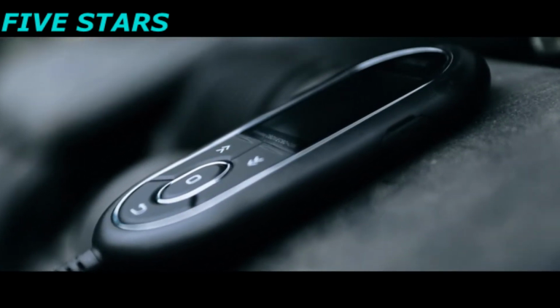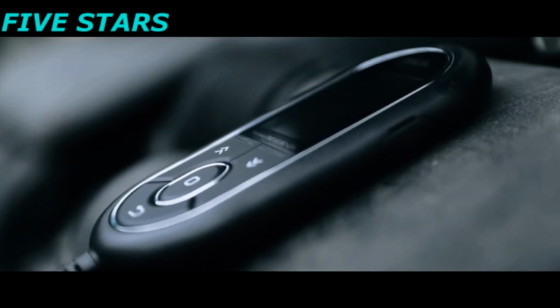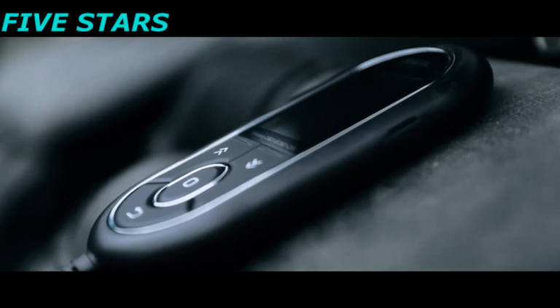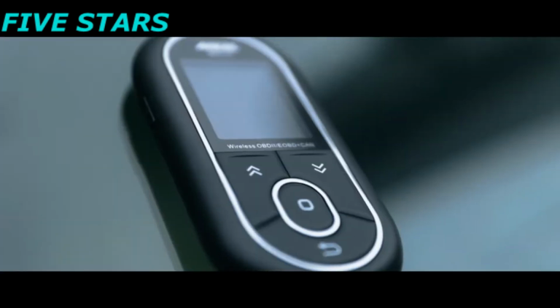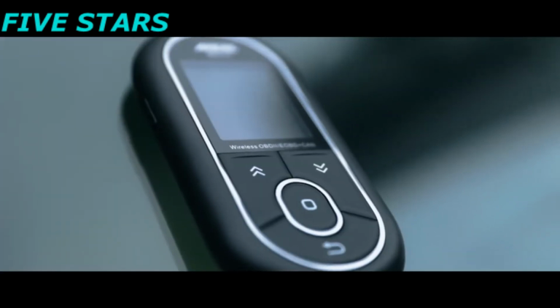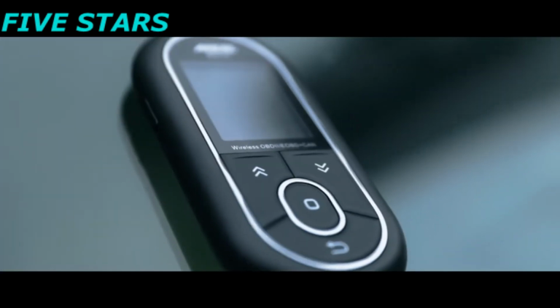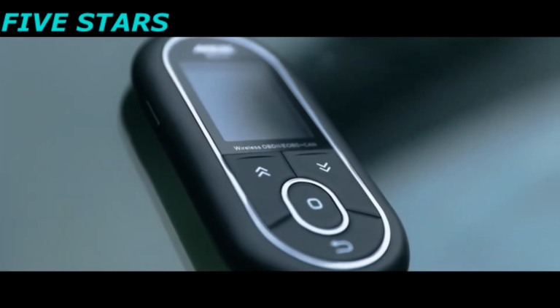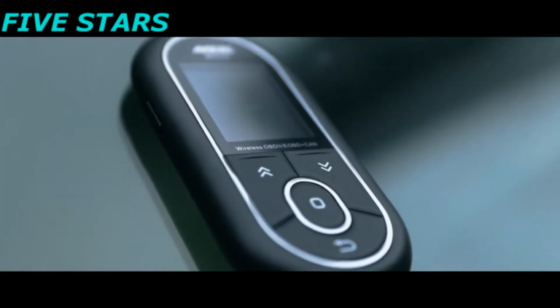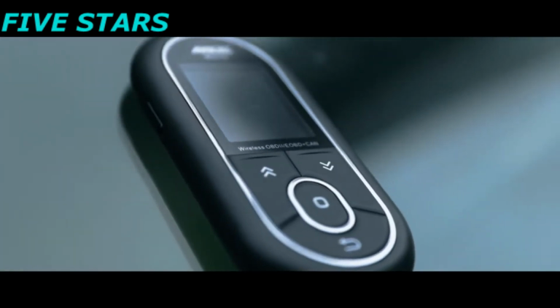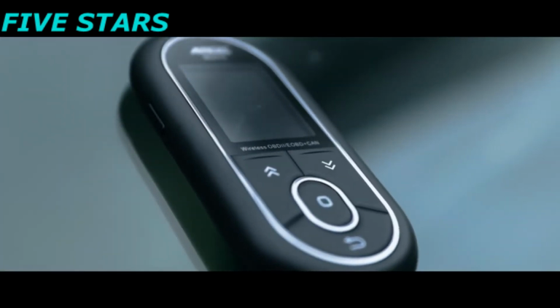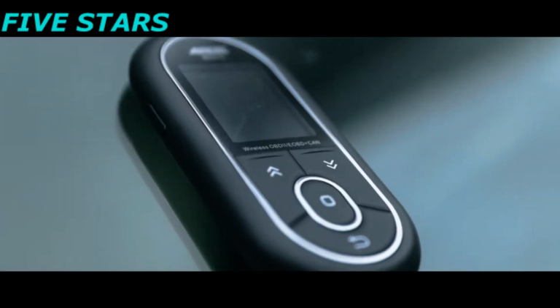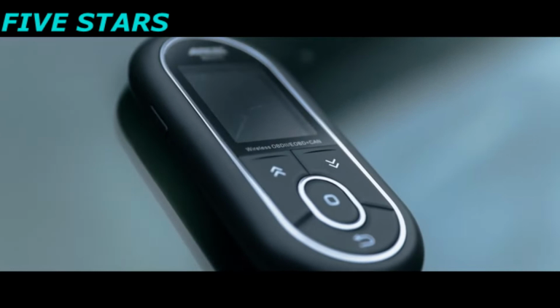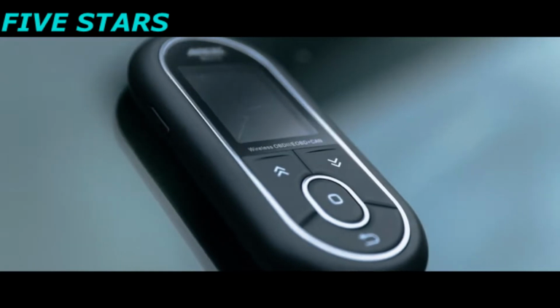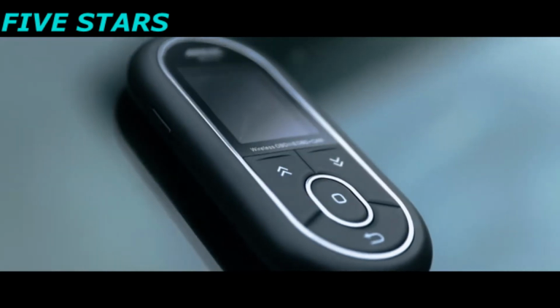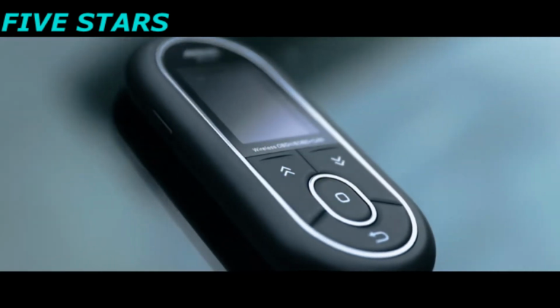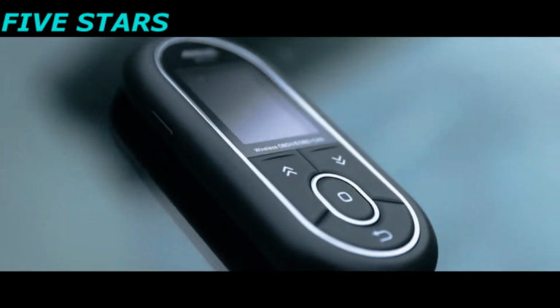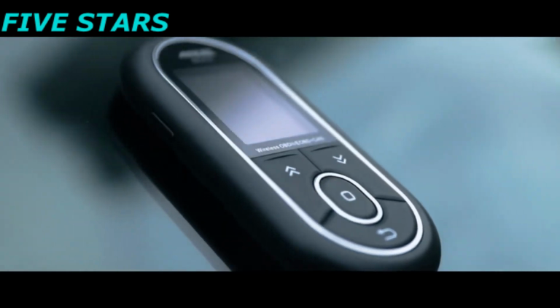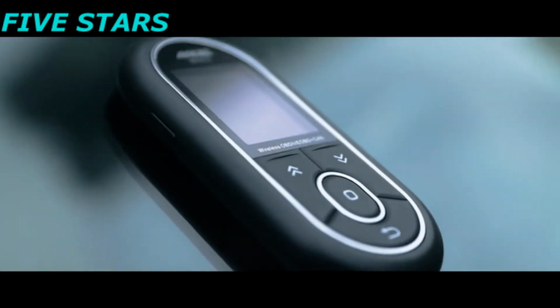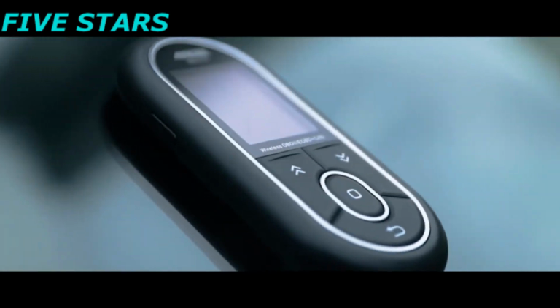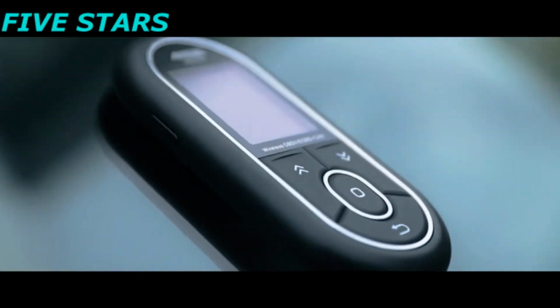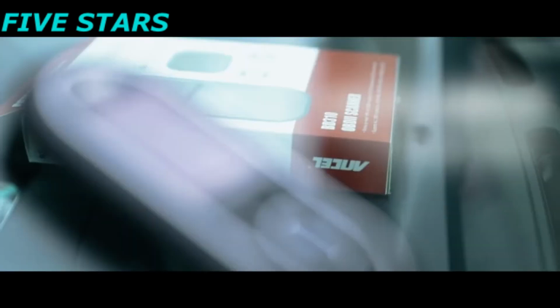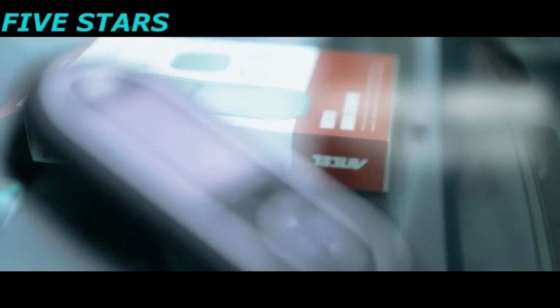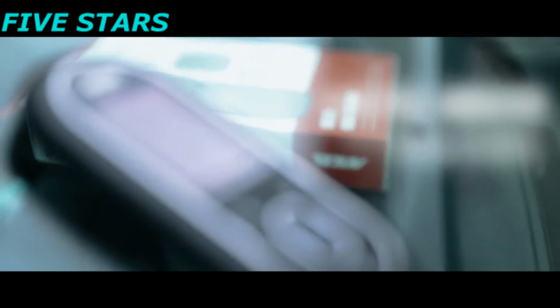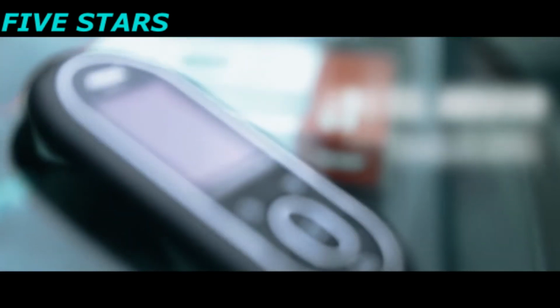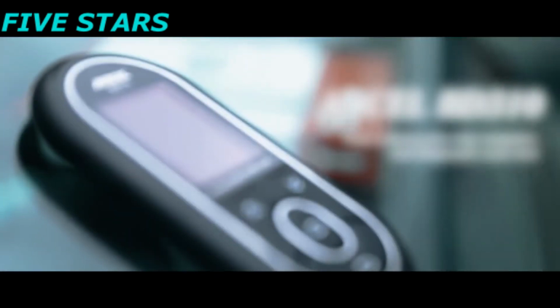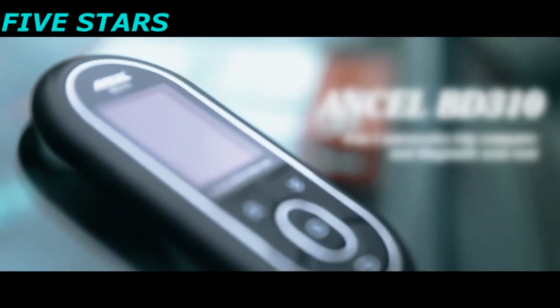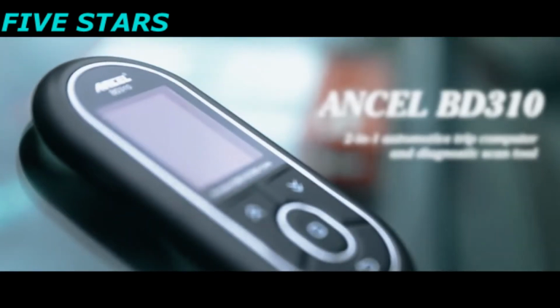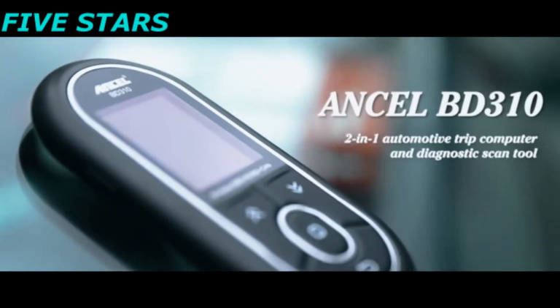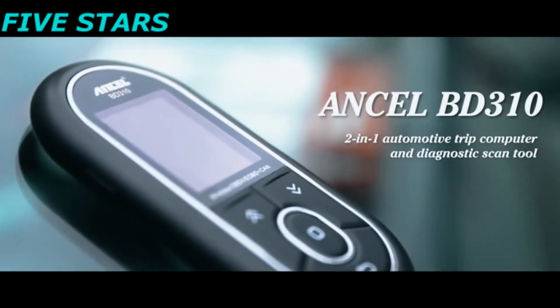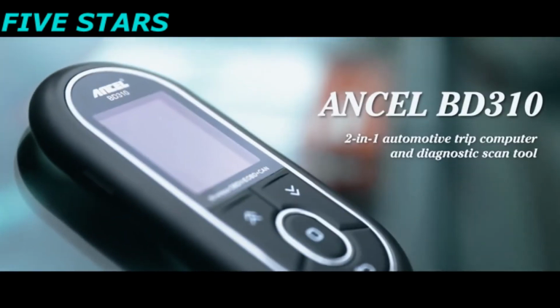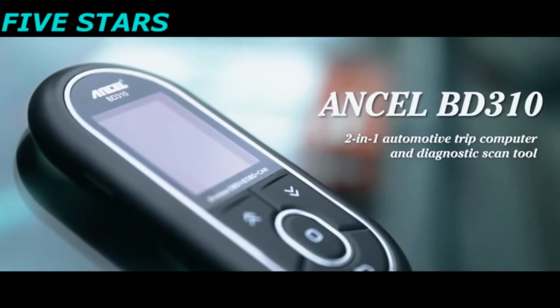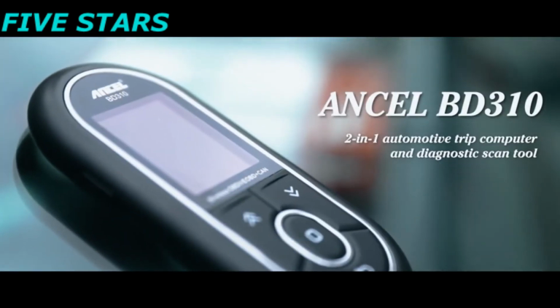Ancel BD310 2-in-1 Automotive Trip Computer and Diagnostic Scan Tool.